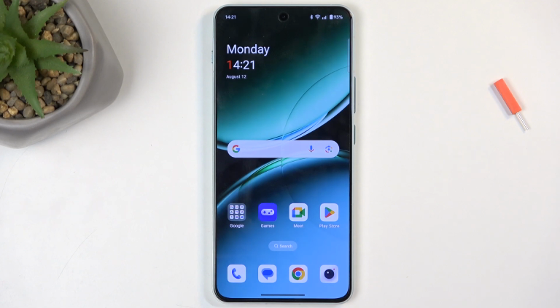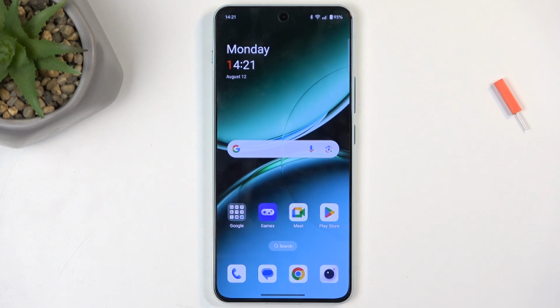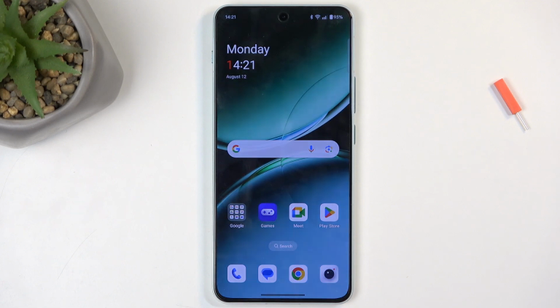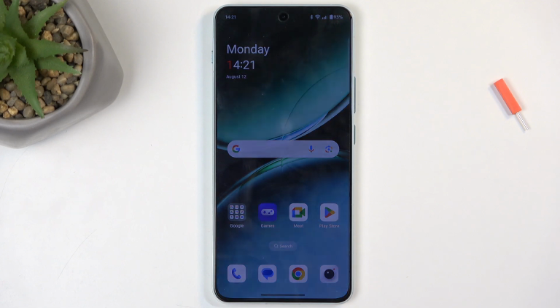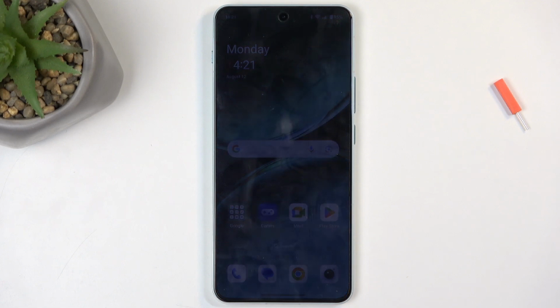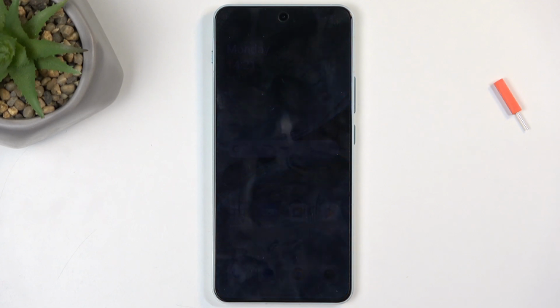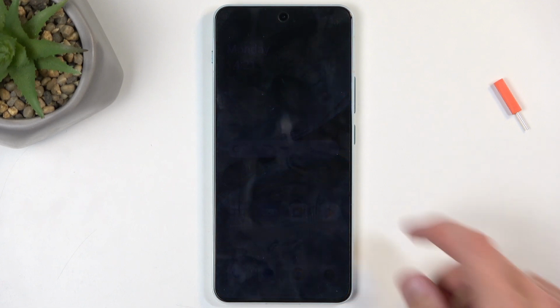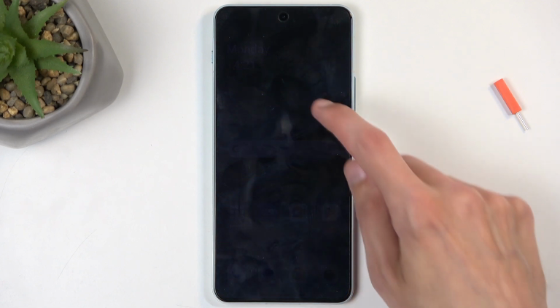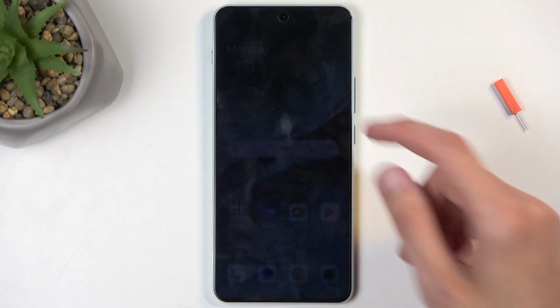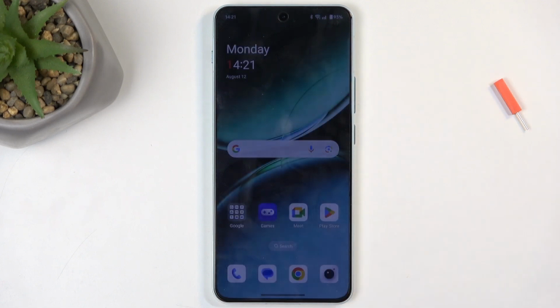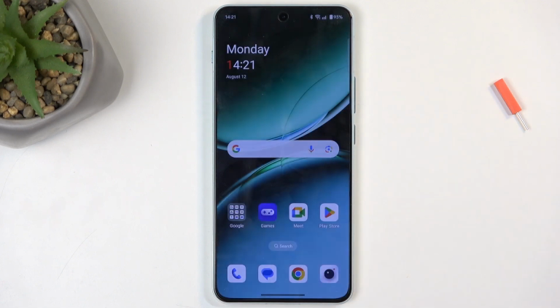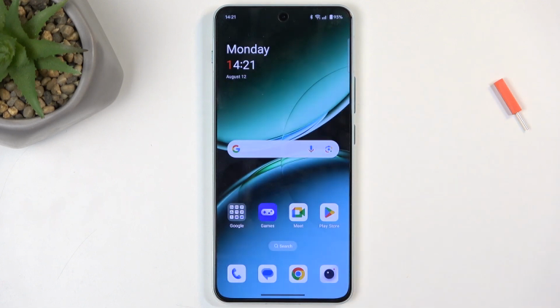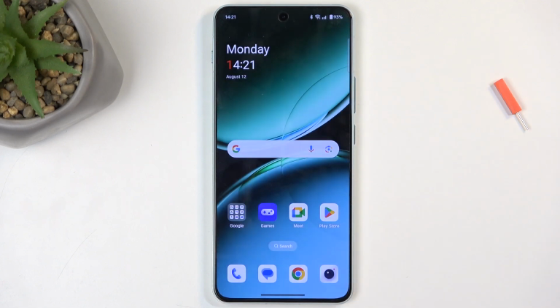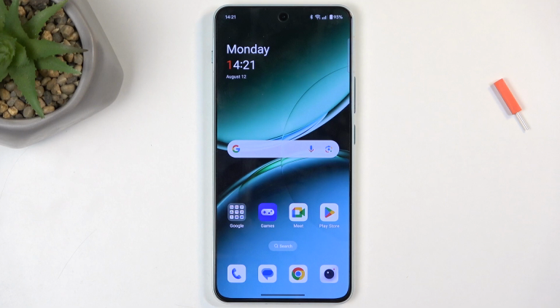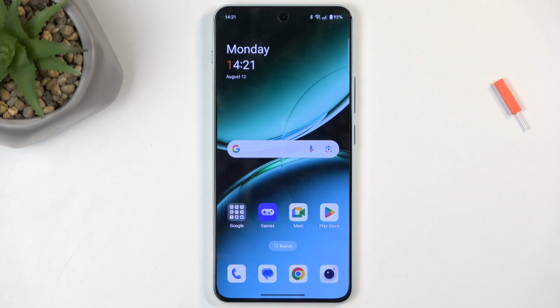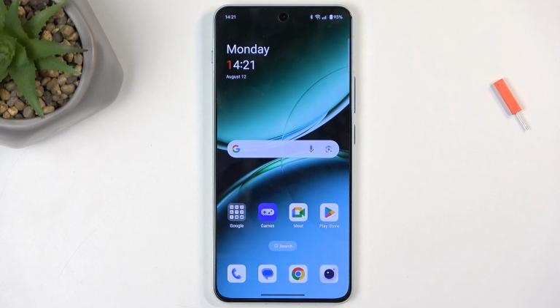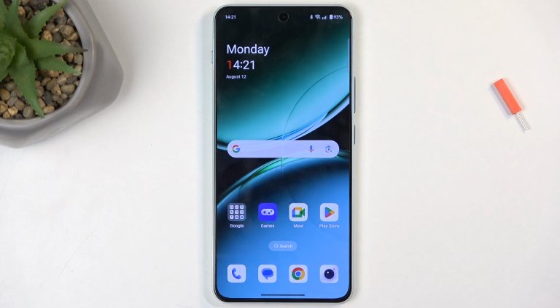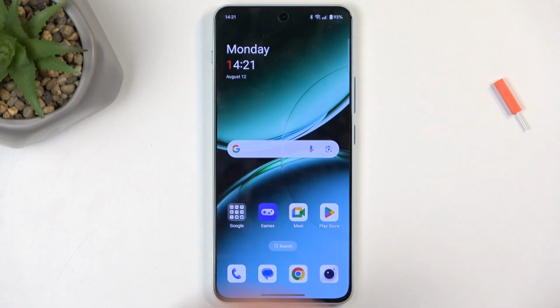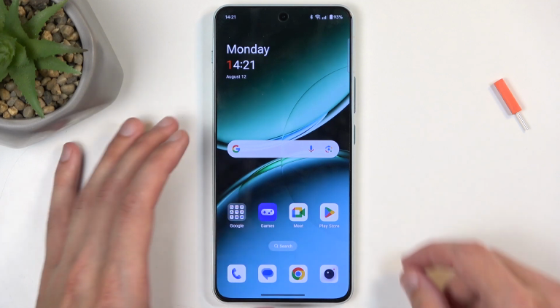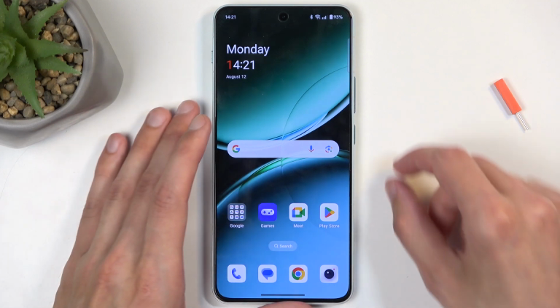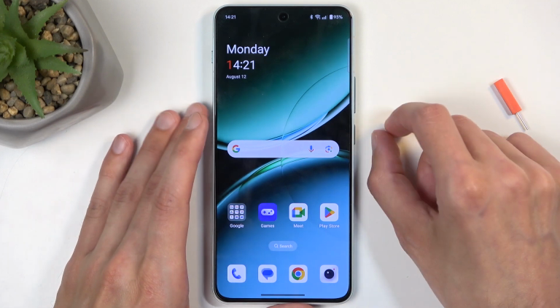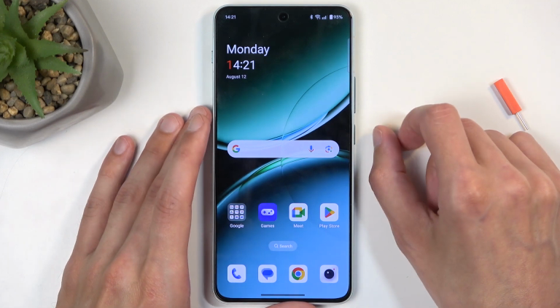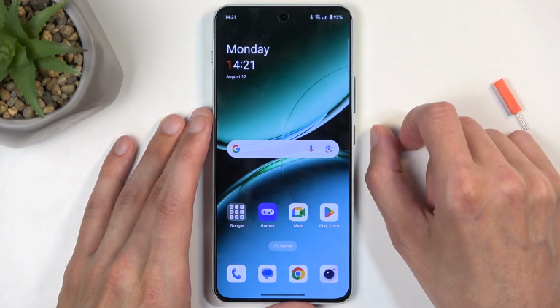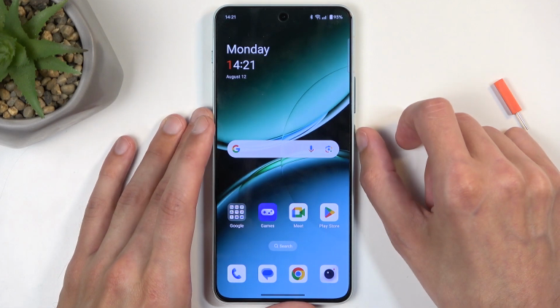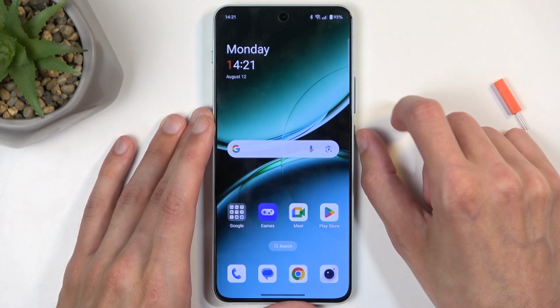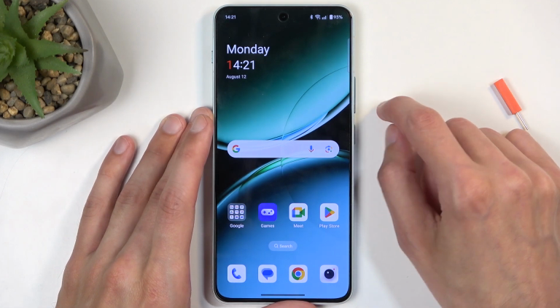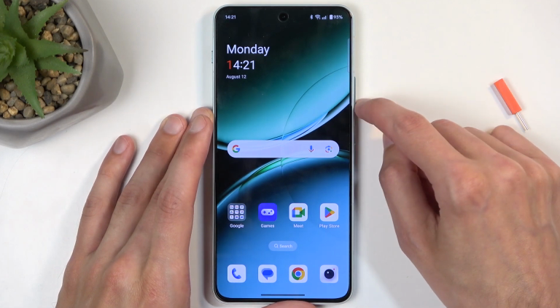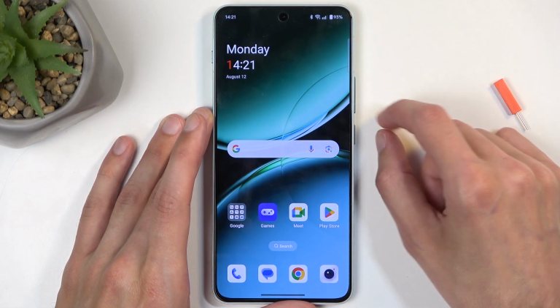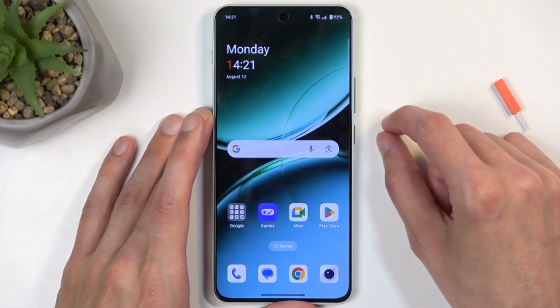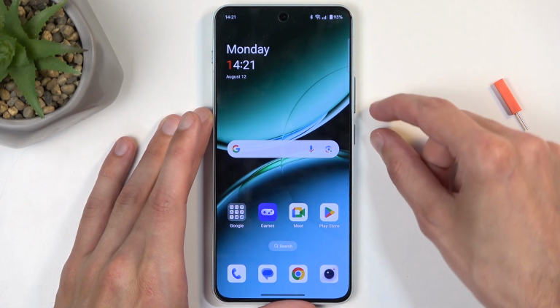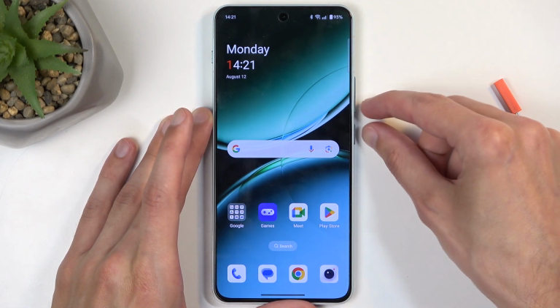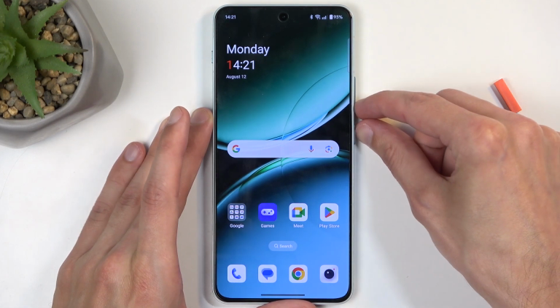Once the content that you wish to capture is visible on your screen, all you would need to do is hold the power button and volume down at the same time.